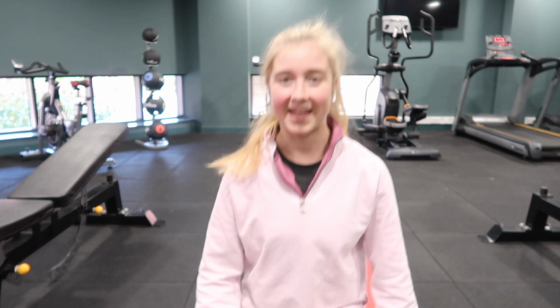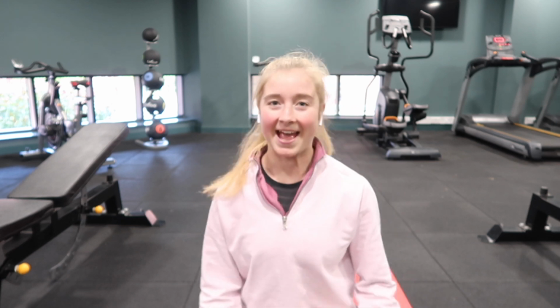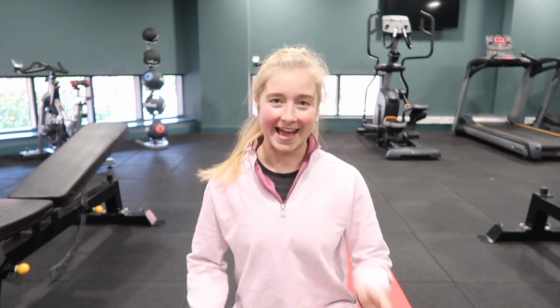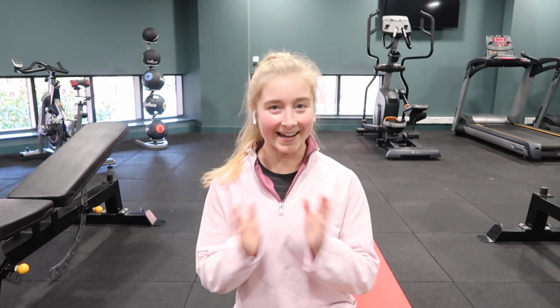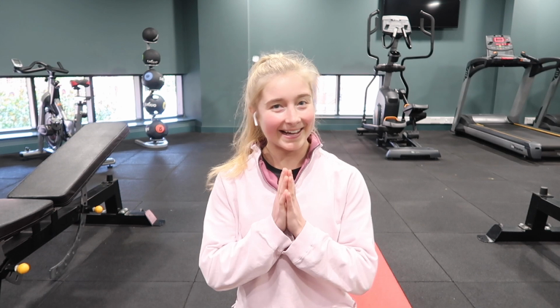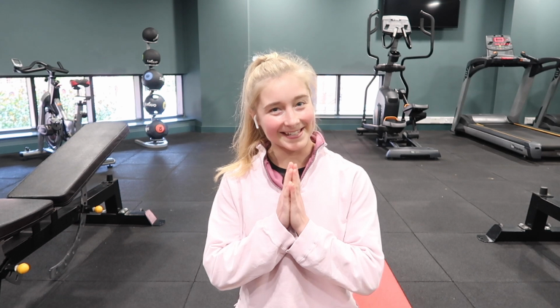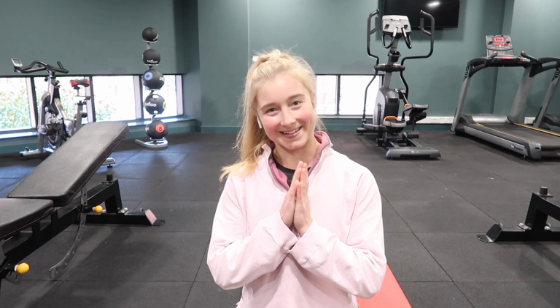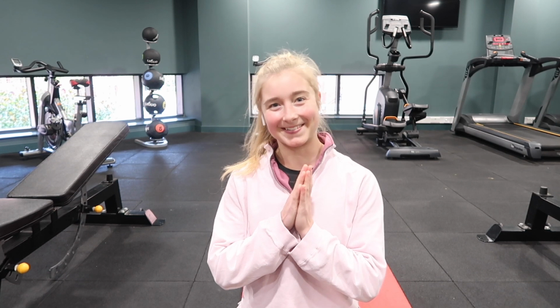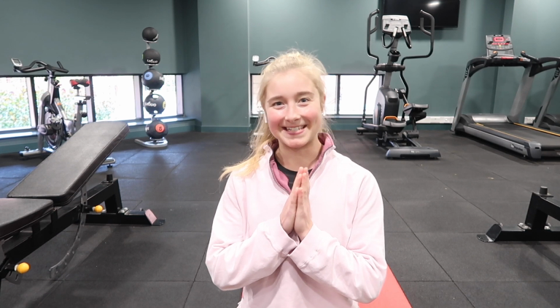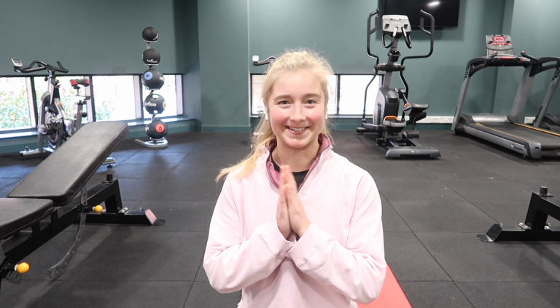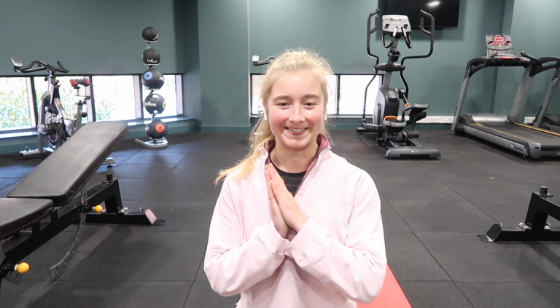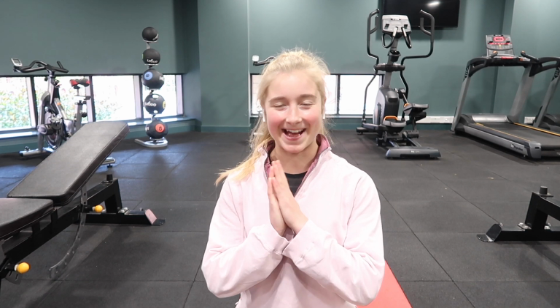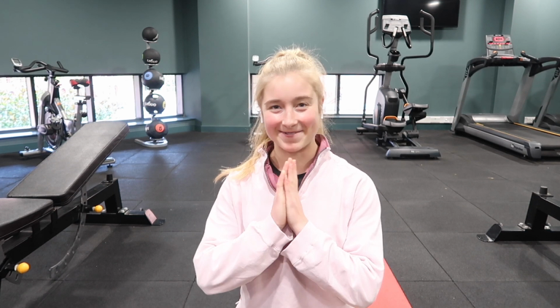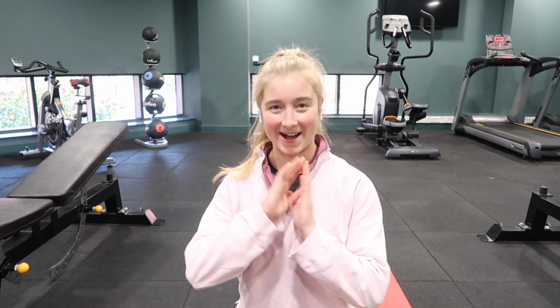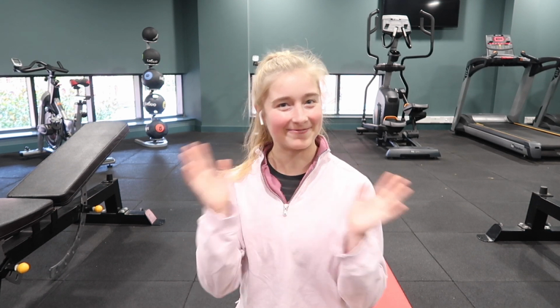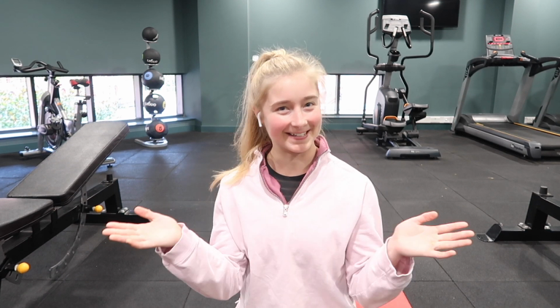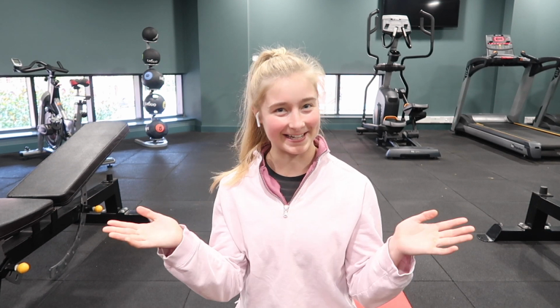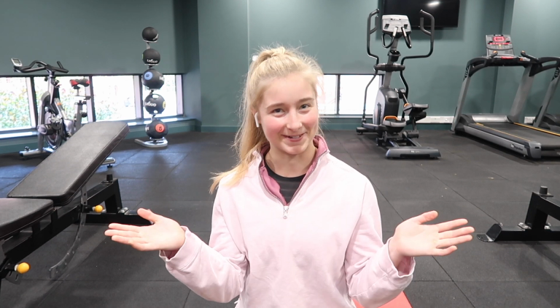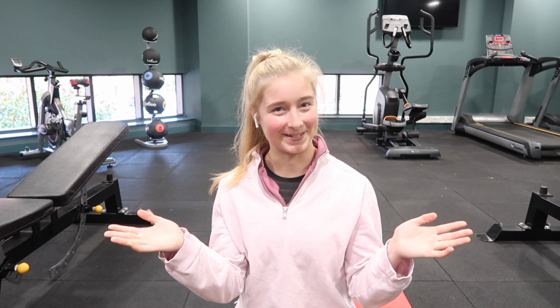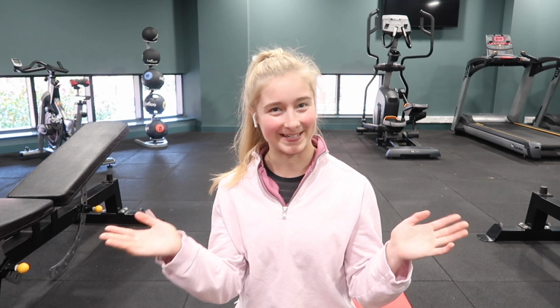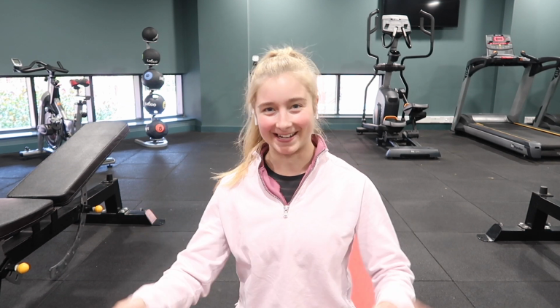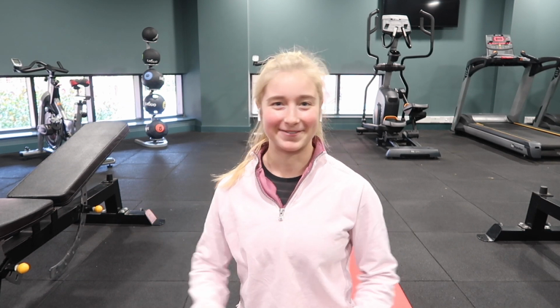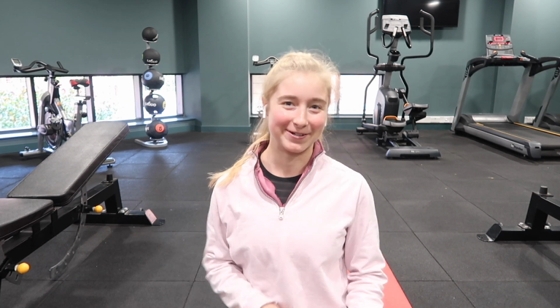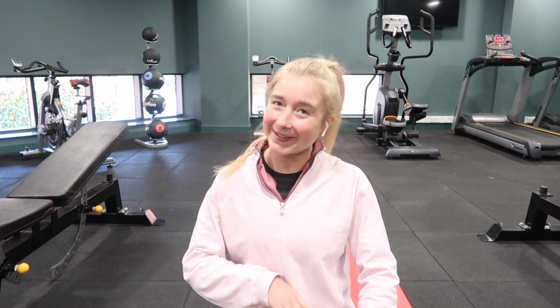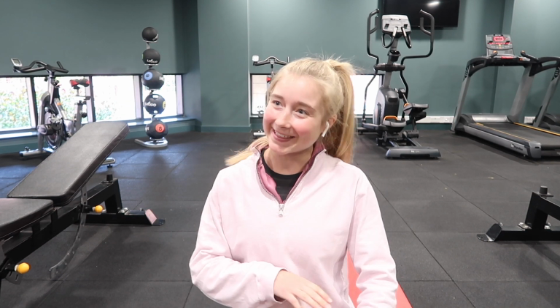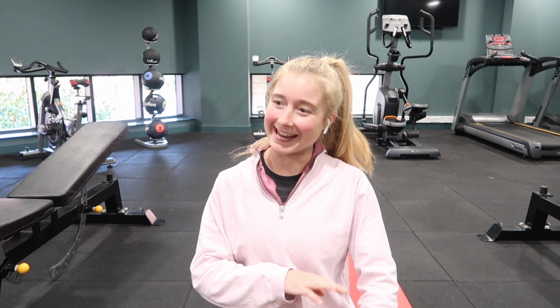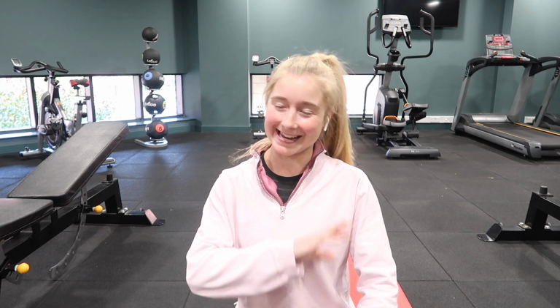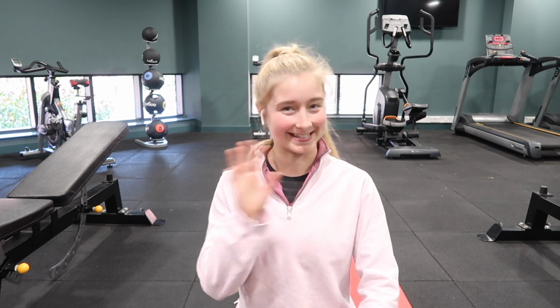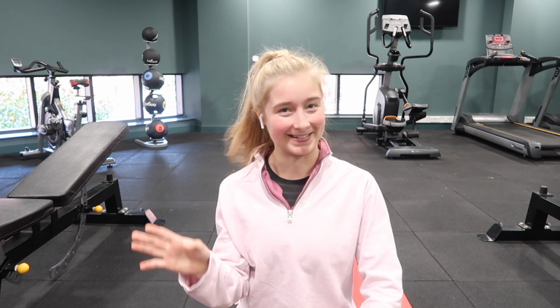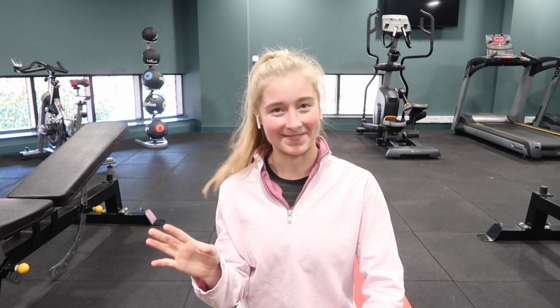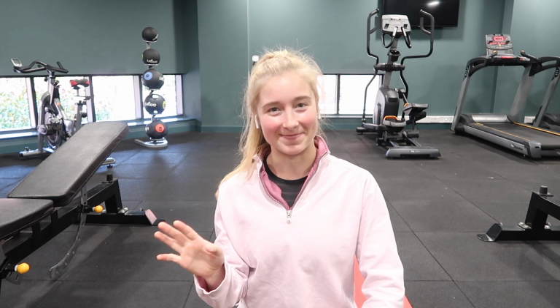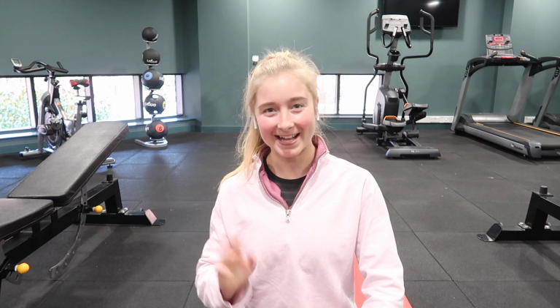Hey guys, welcome to my channel. I'm Rosie if you're new. If you're not, it's lovely to have you back.